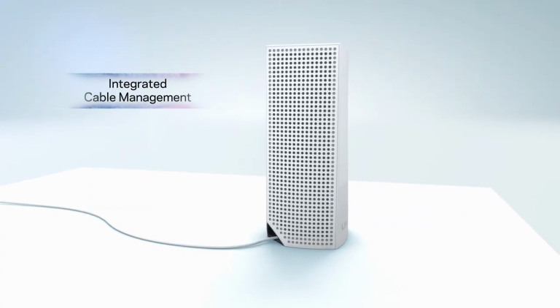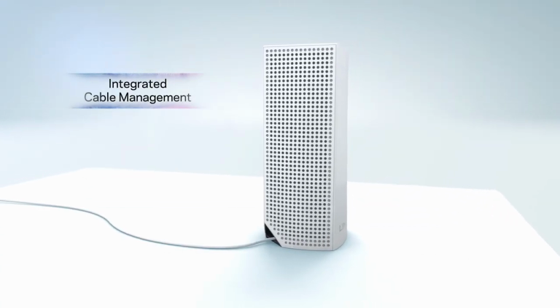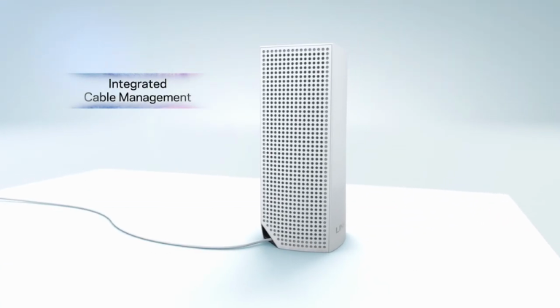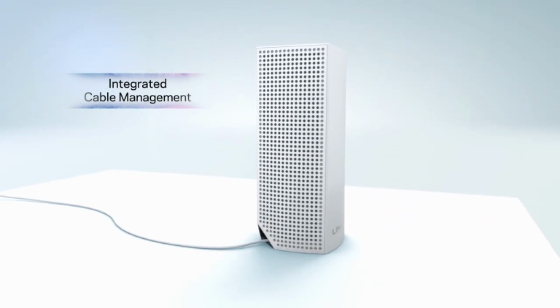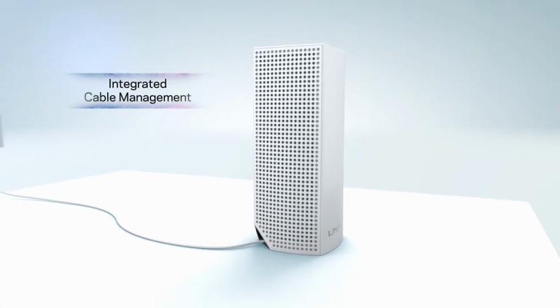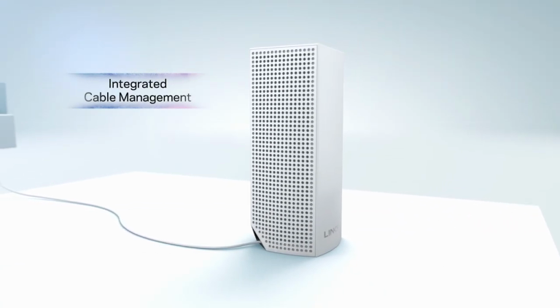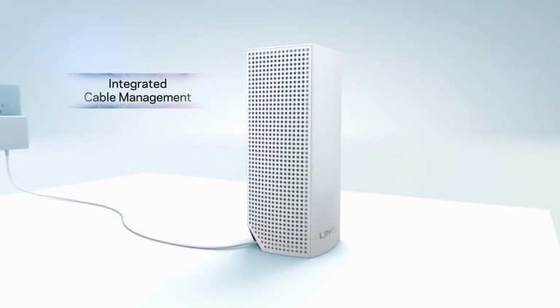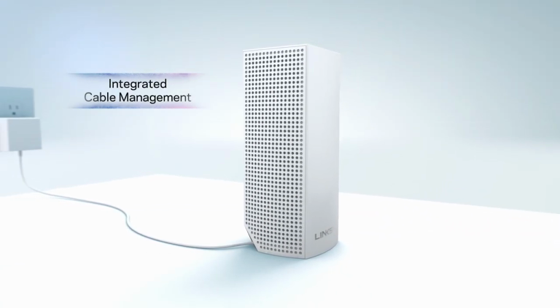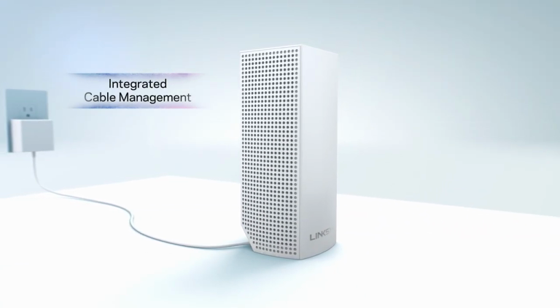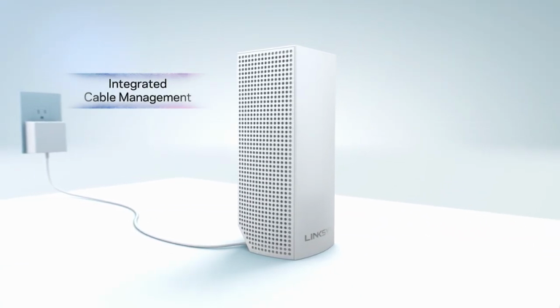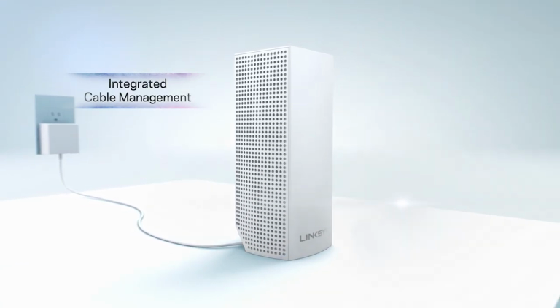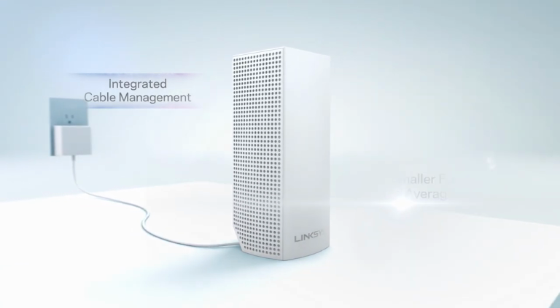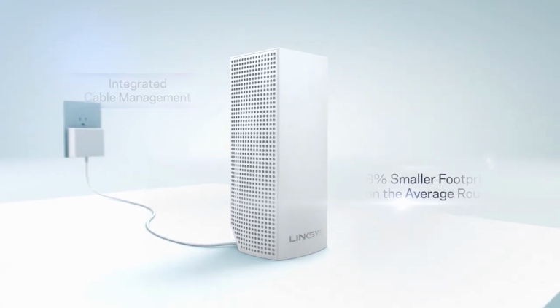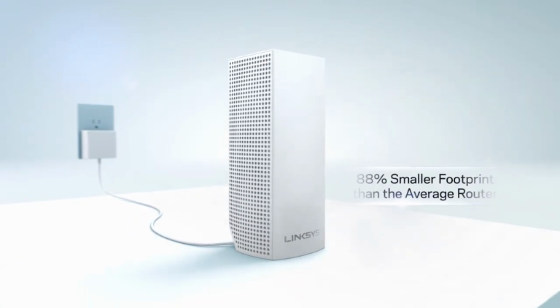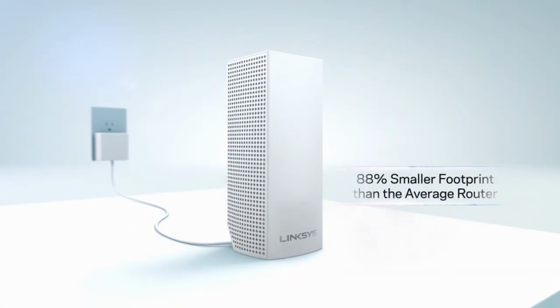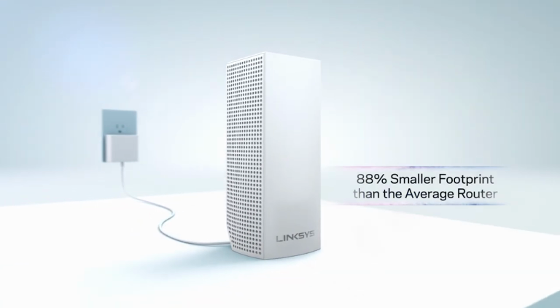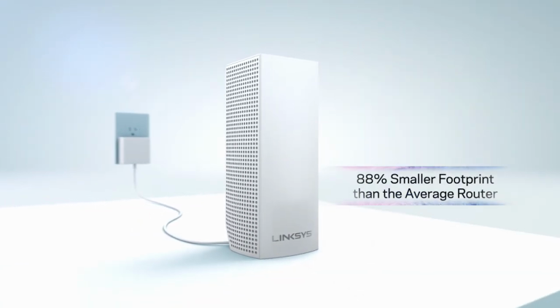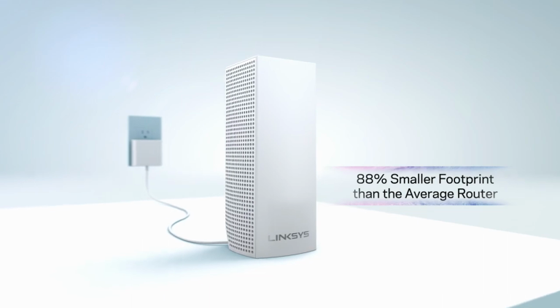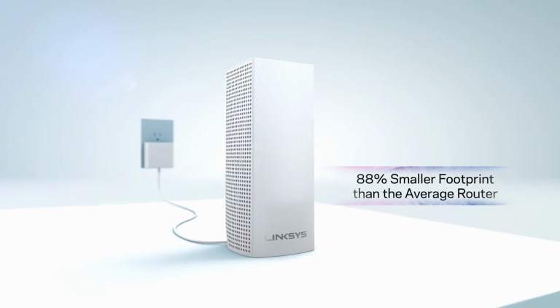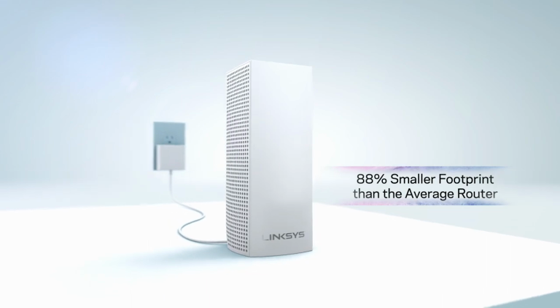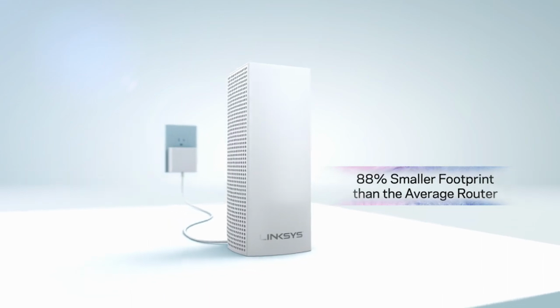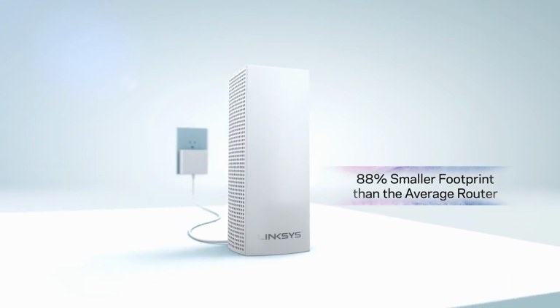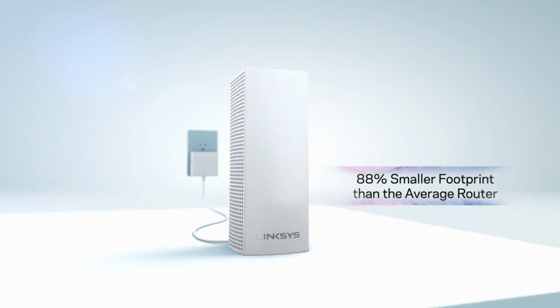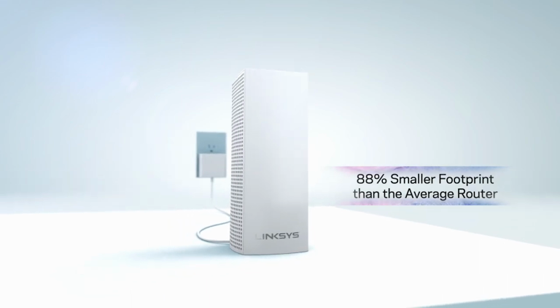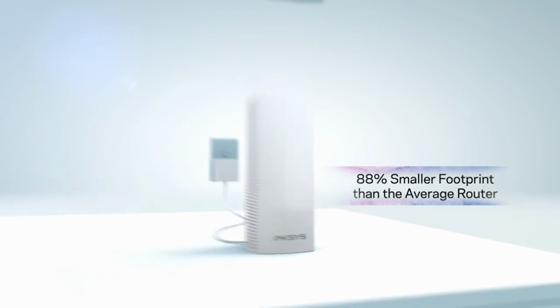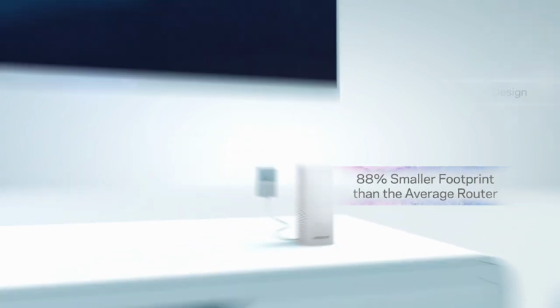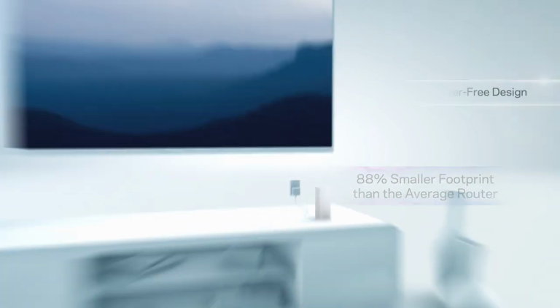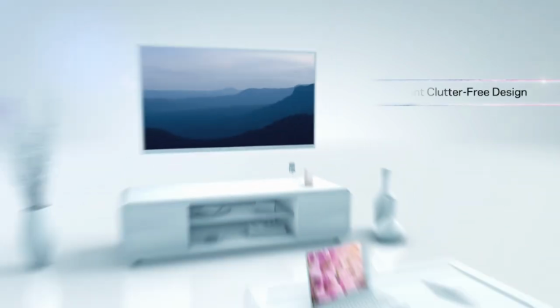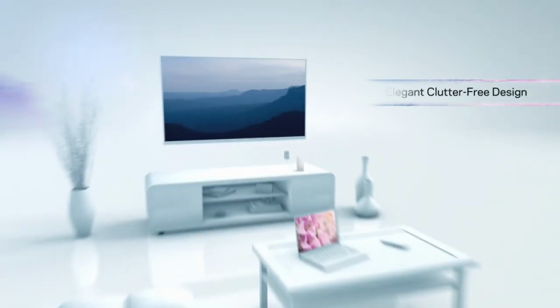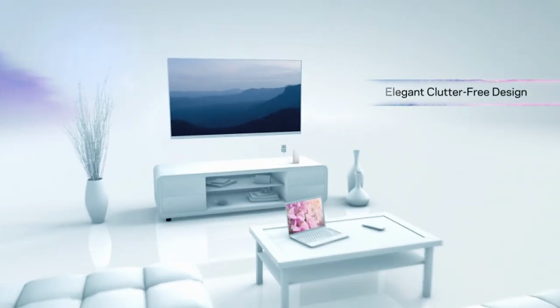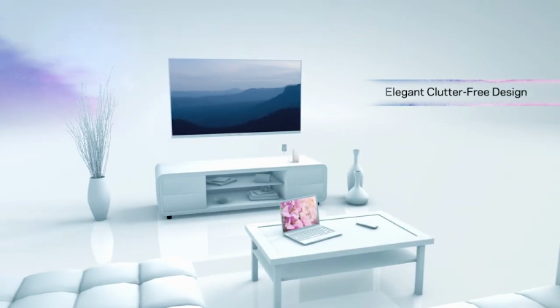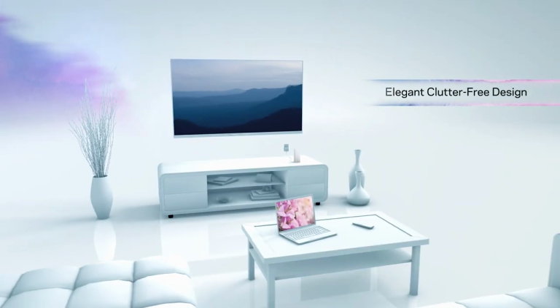Small enough to fit anywhere, Velop's elegant design blends into any home environment.